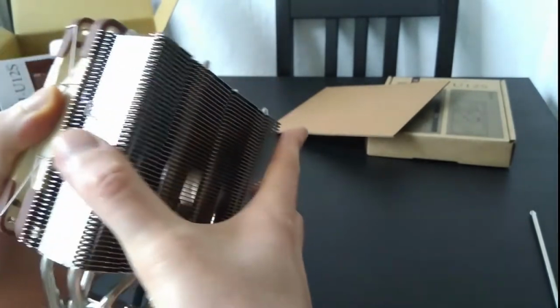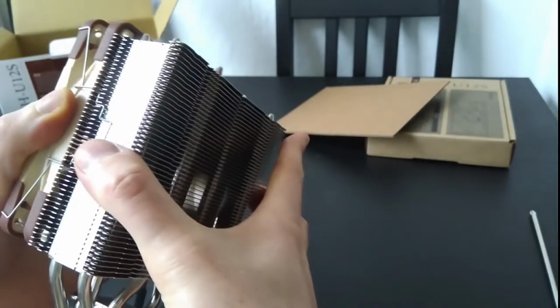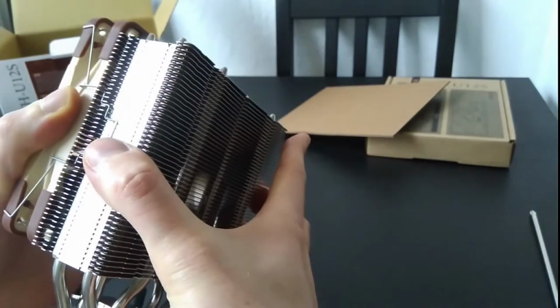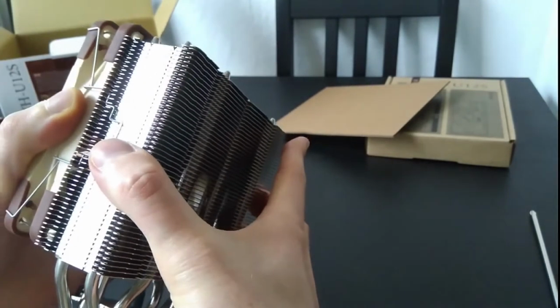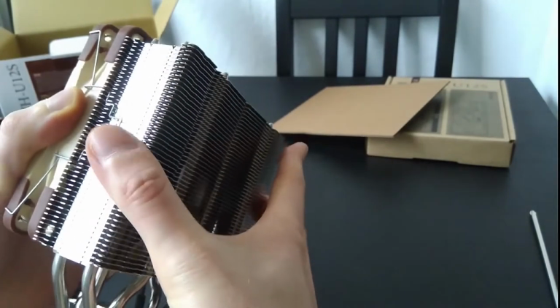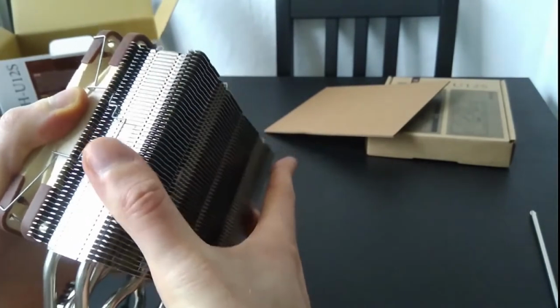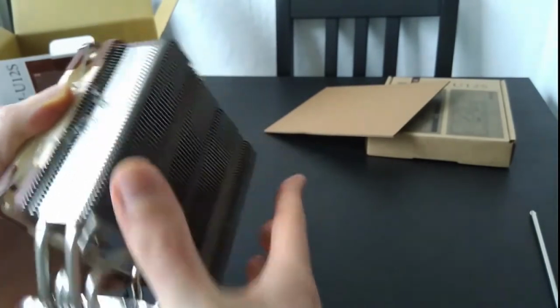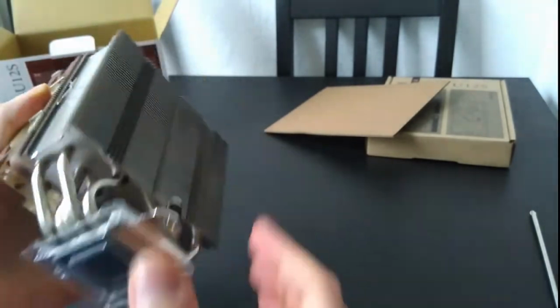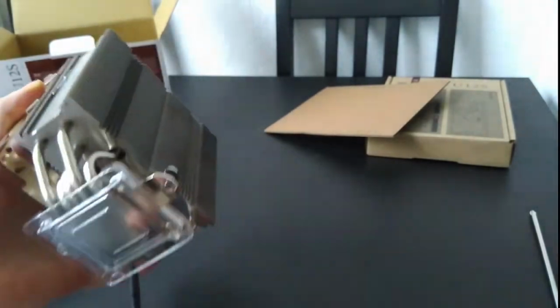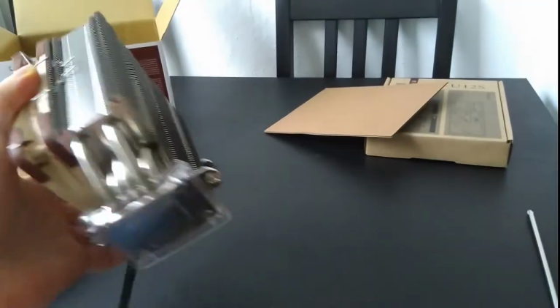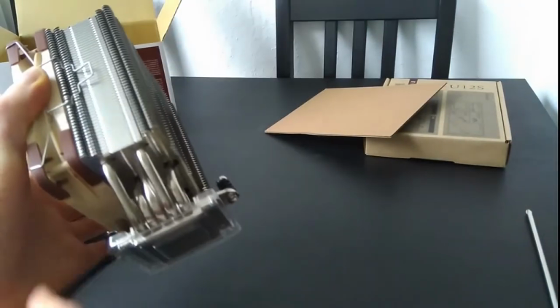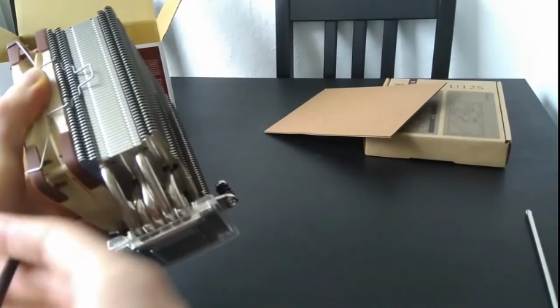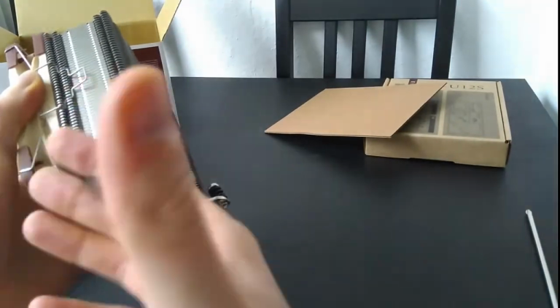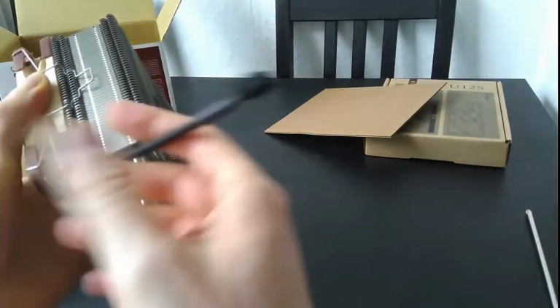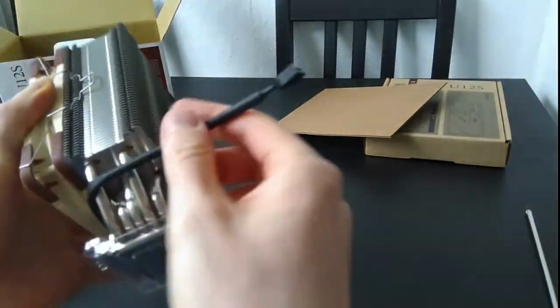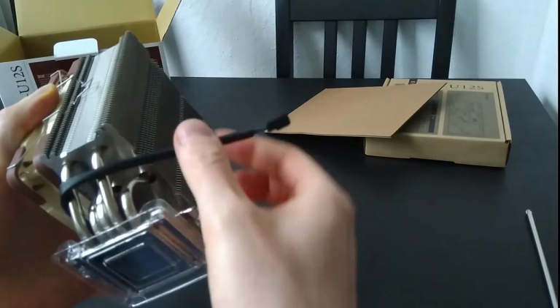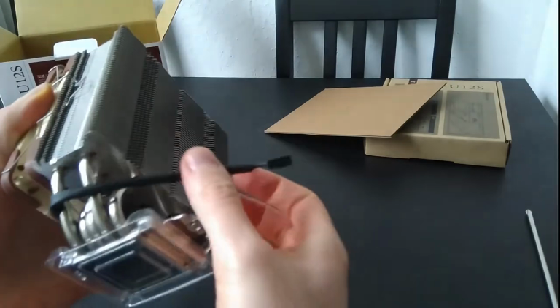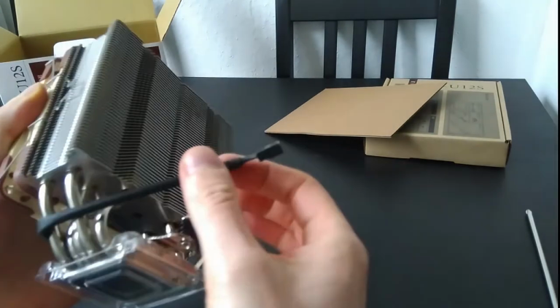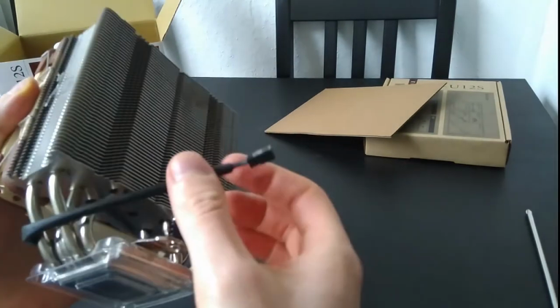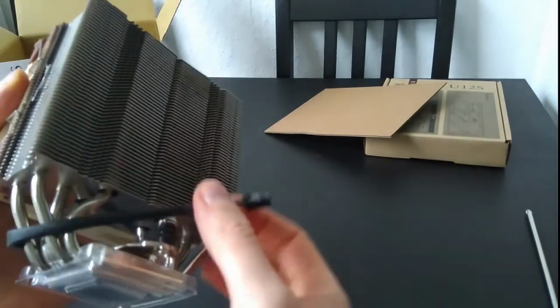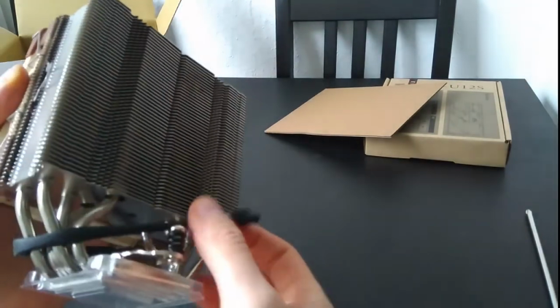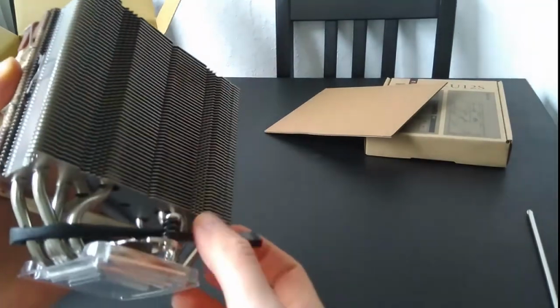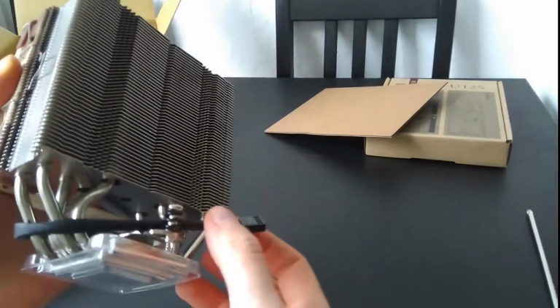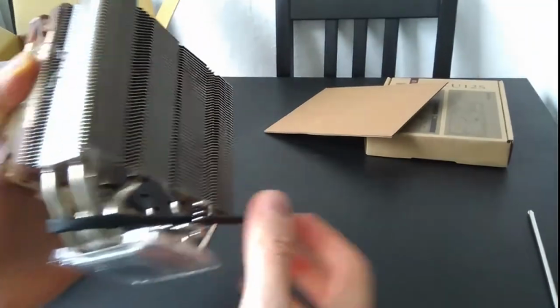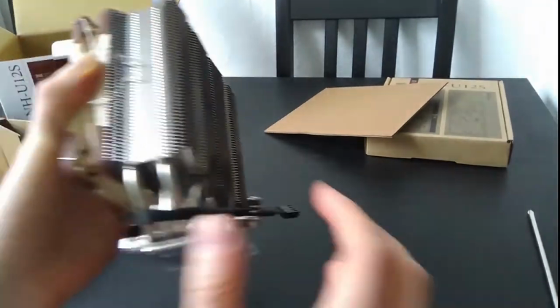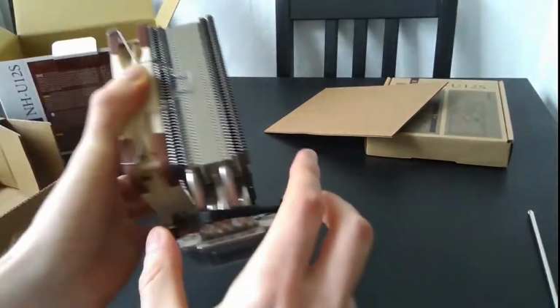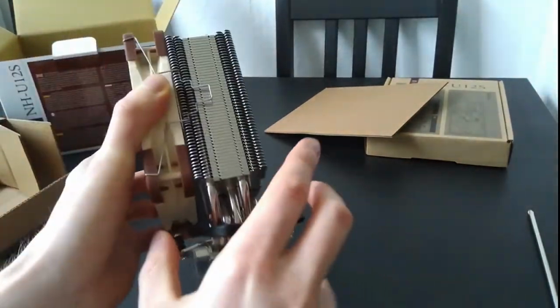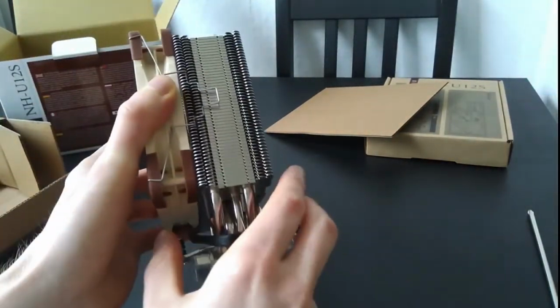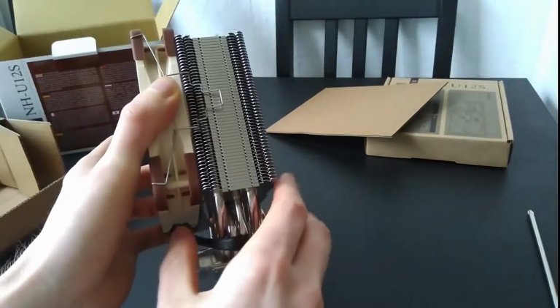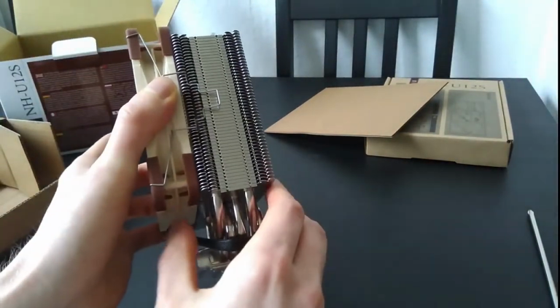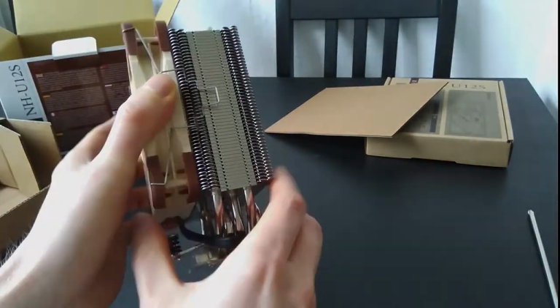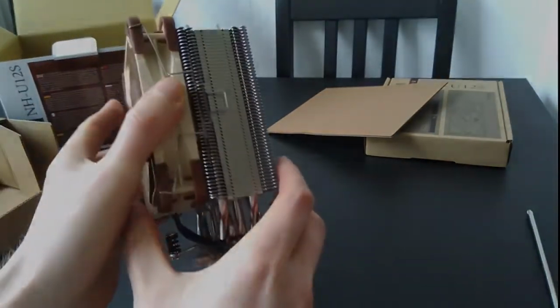Nice beefy unit. Let's get to installing.